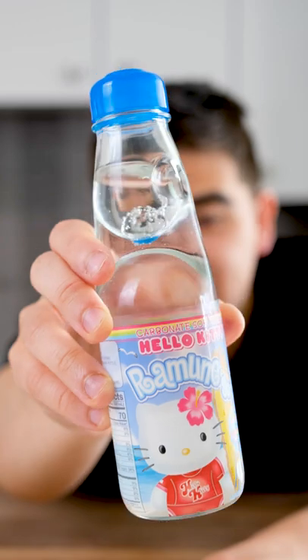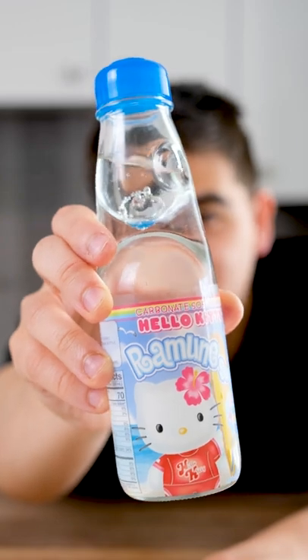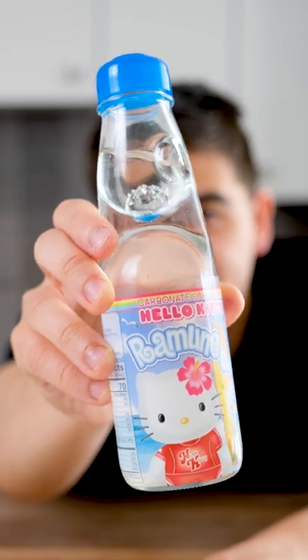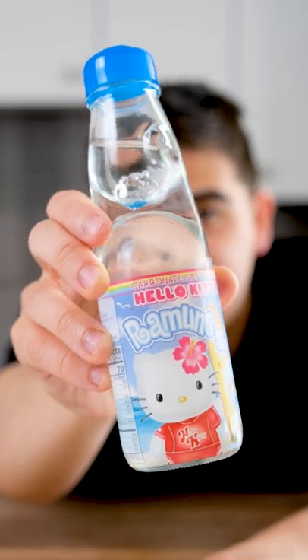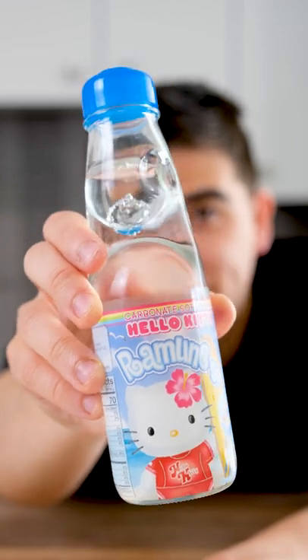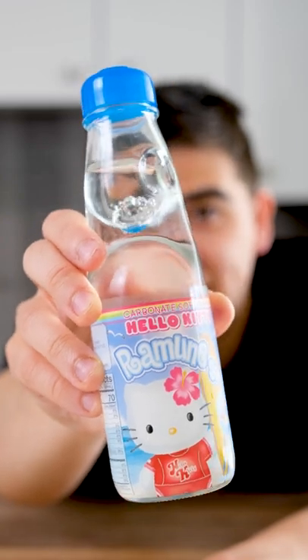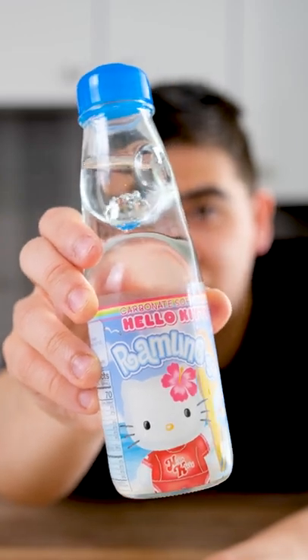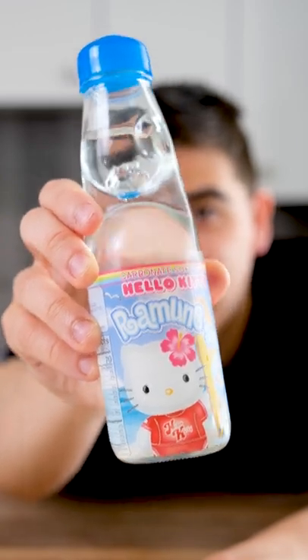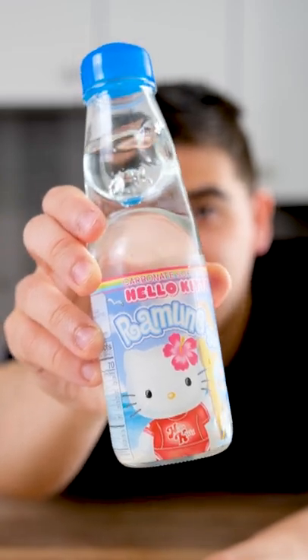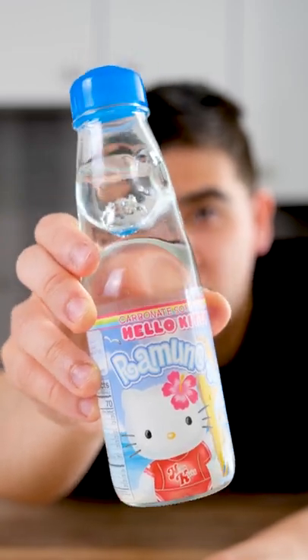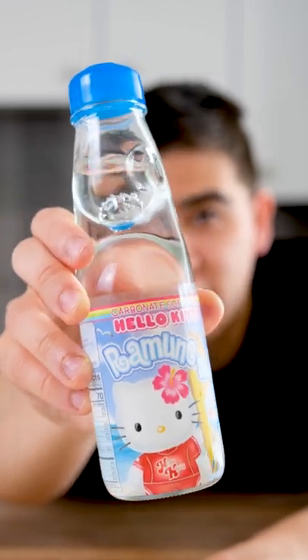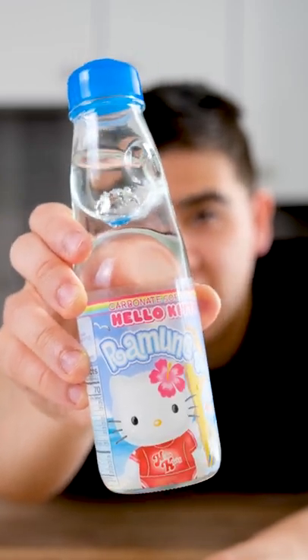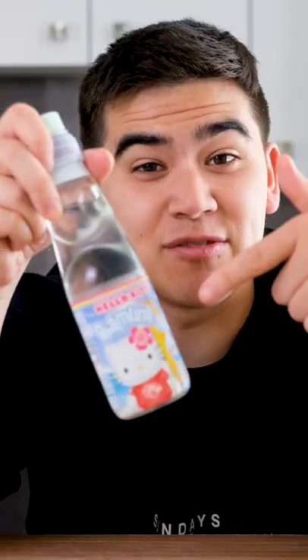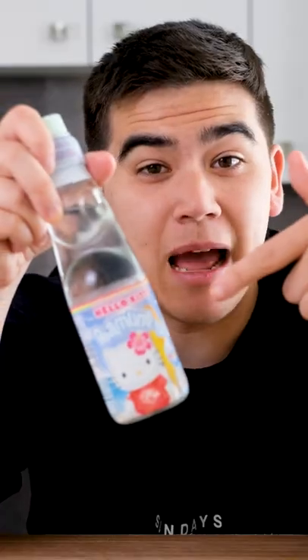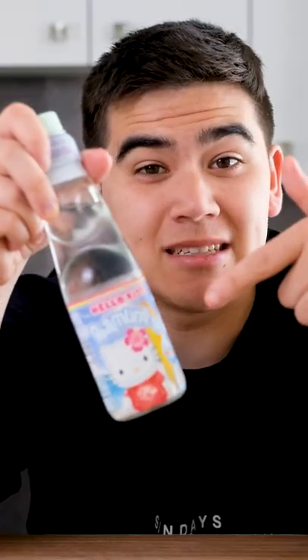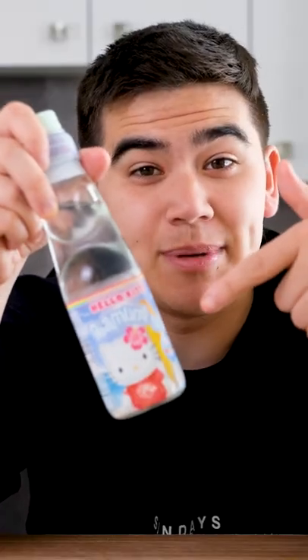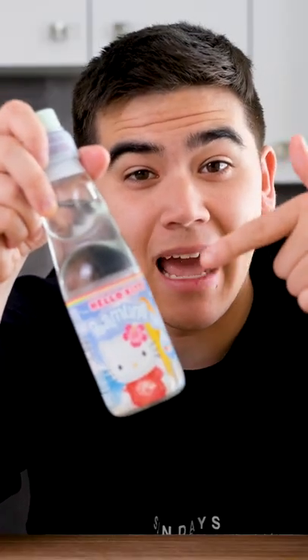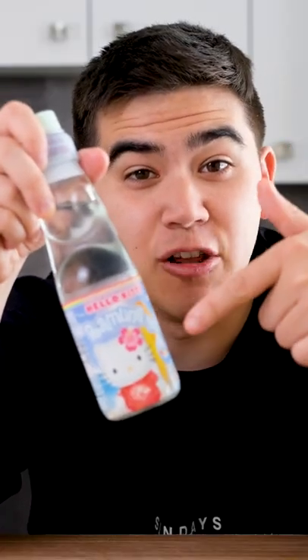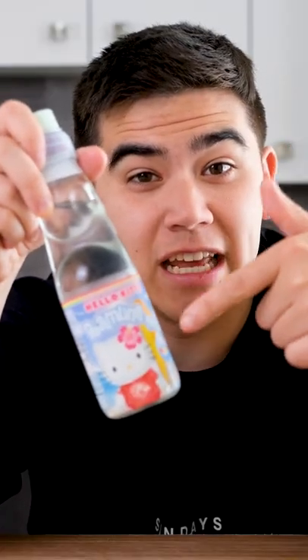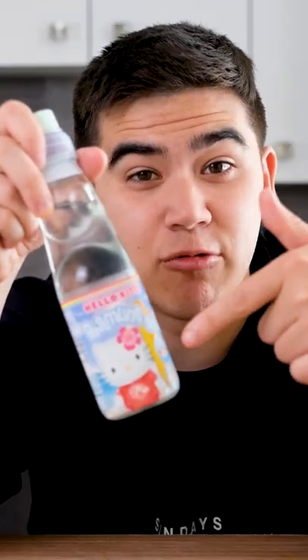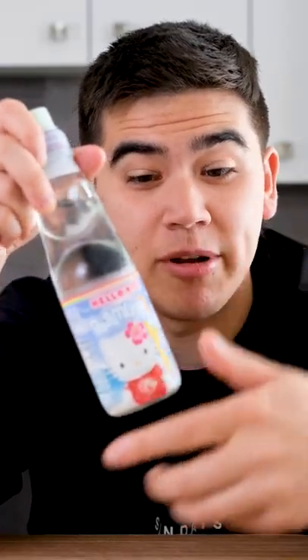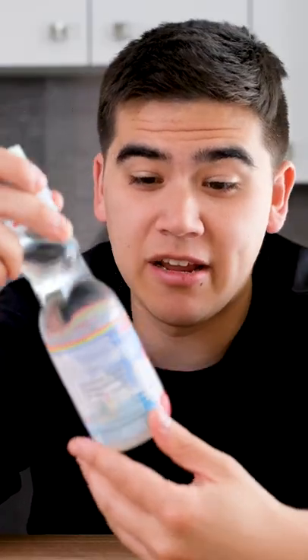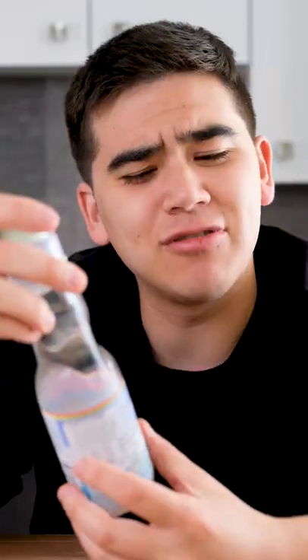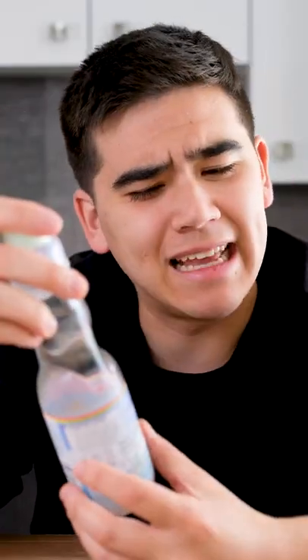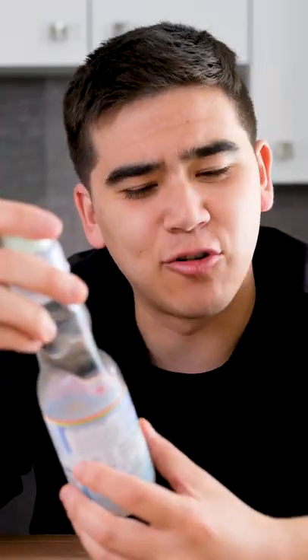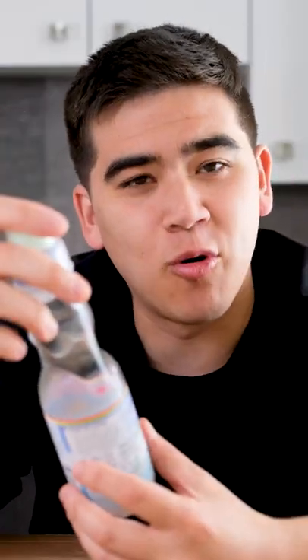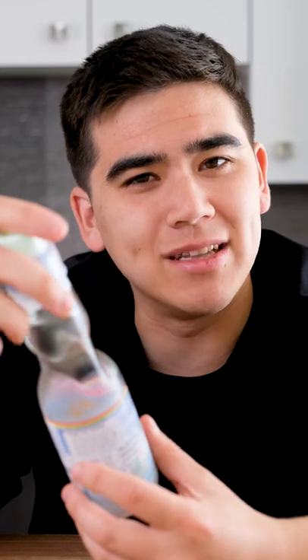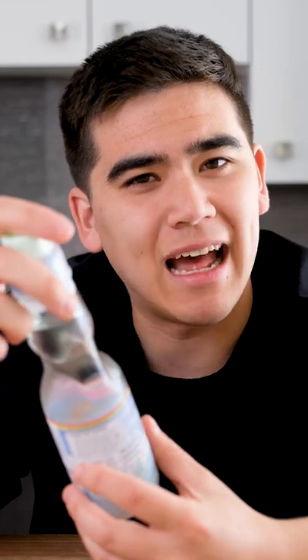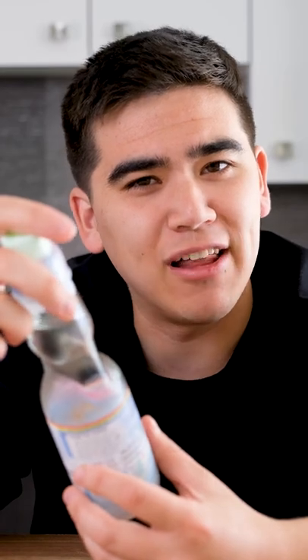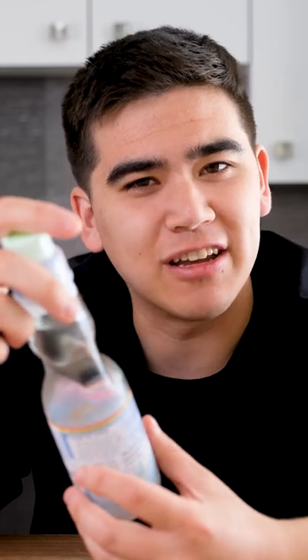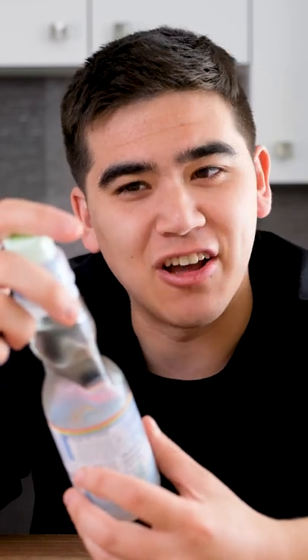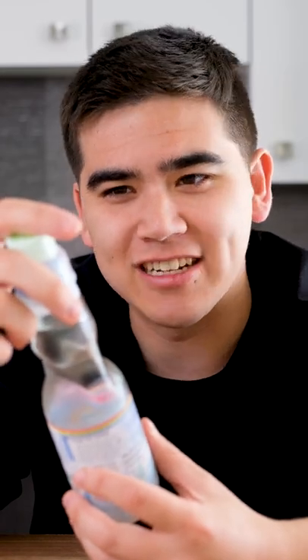Let's try this Japanese soda called Ramune. This one happens to be a Hello Kitty Ramune. I don't think the normal ones have Hello Kitty on it.